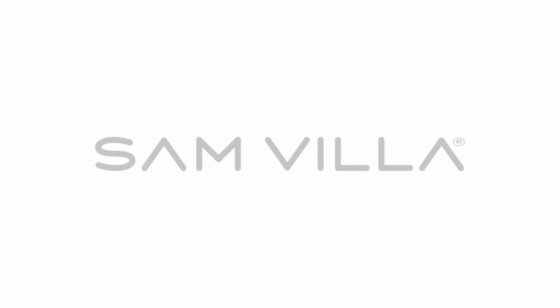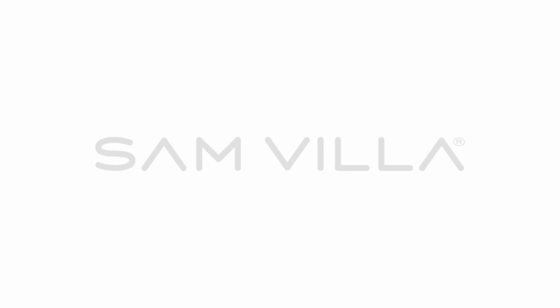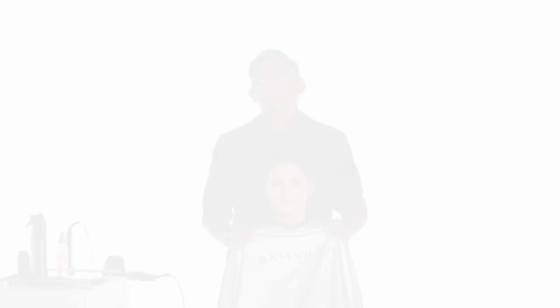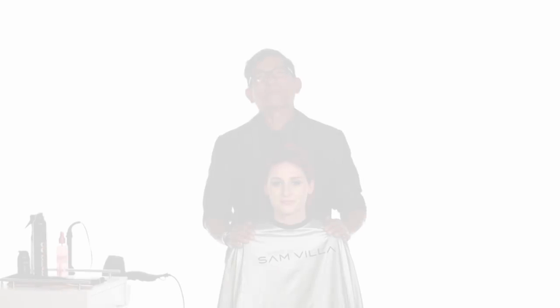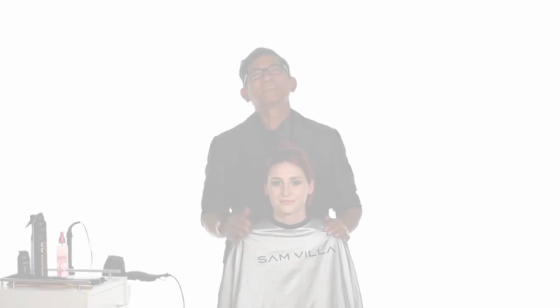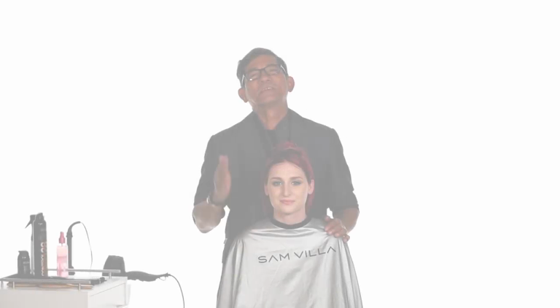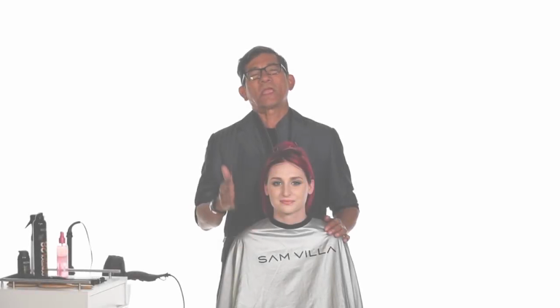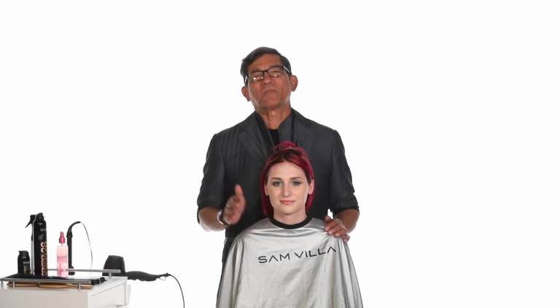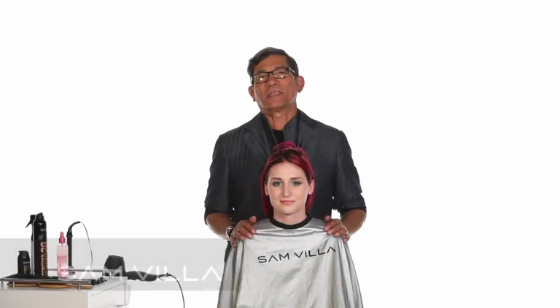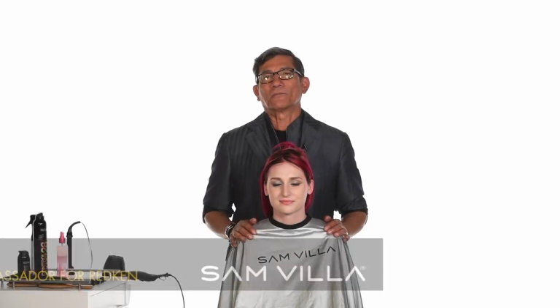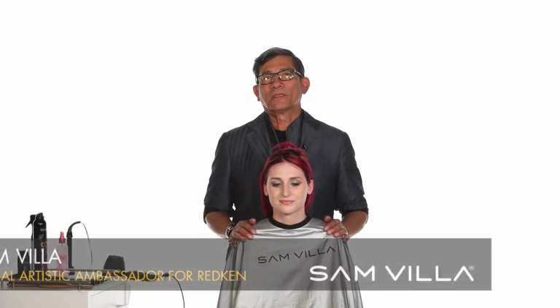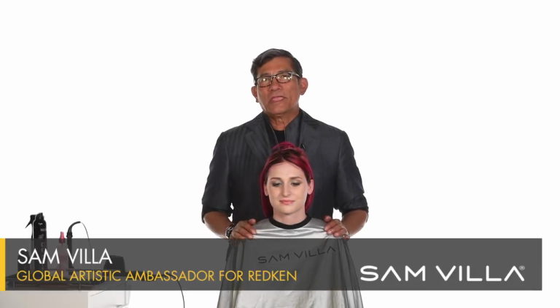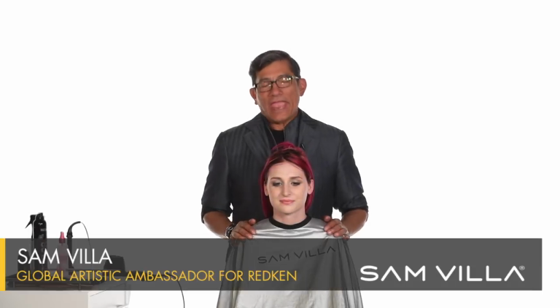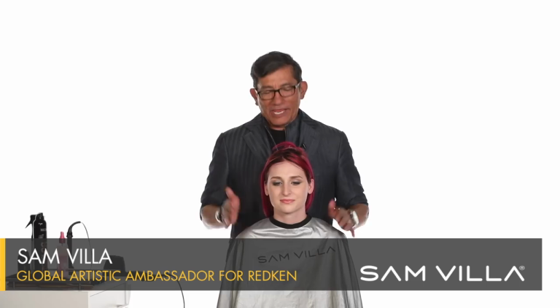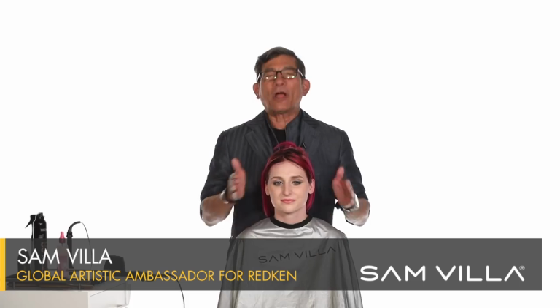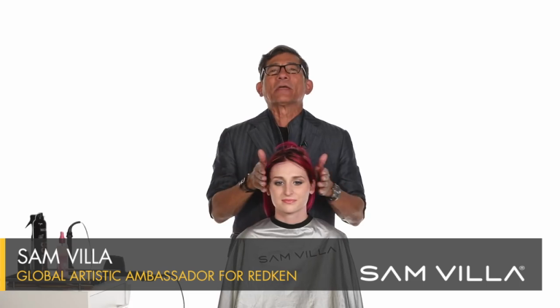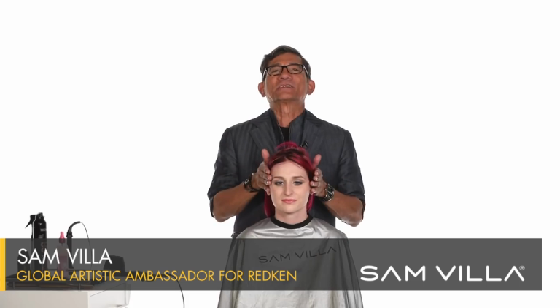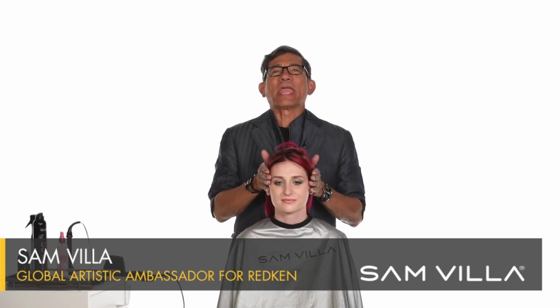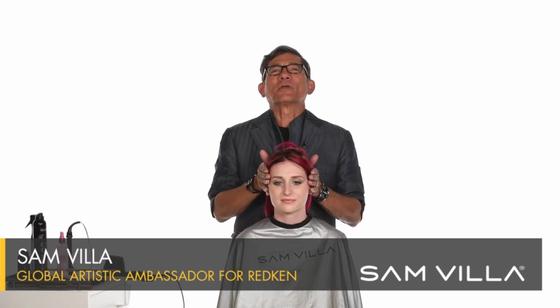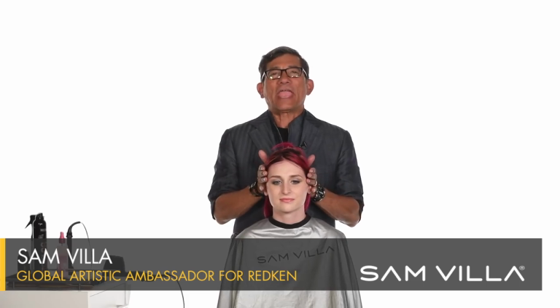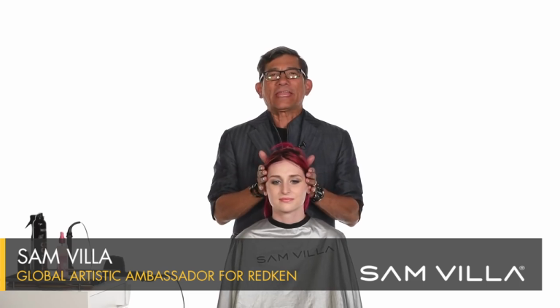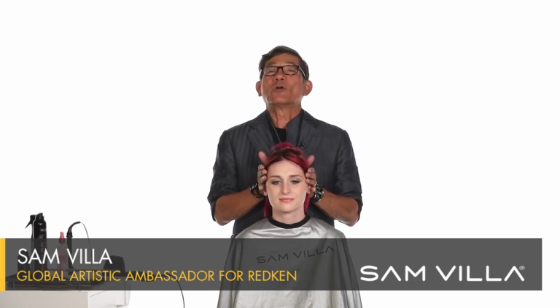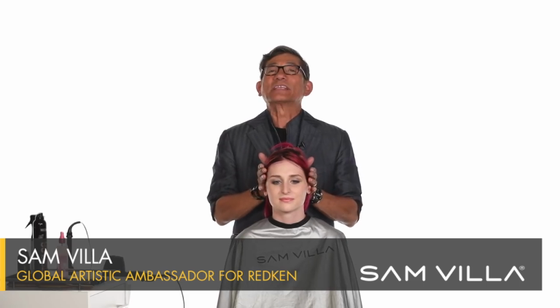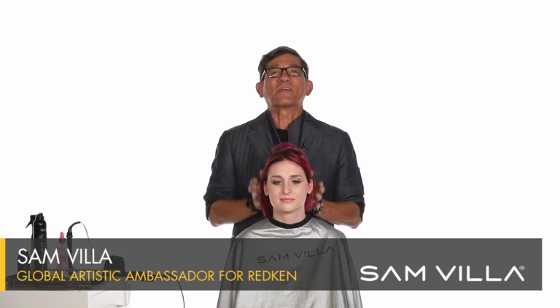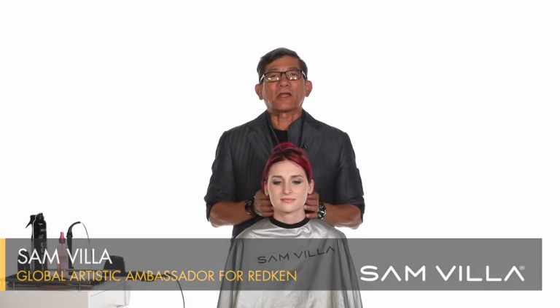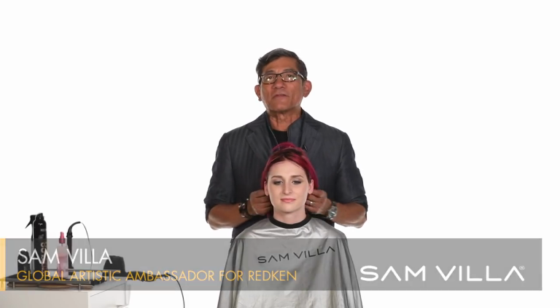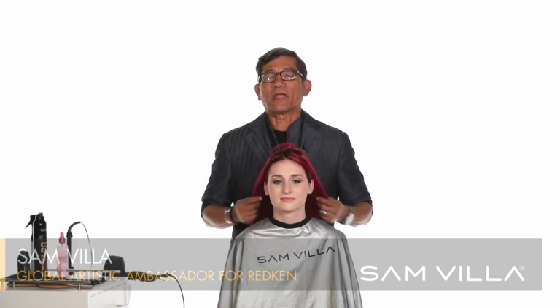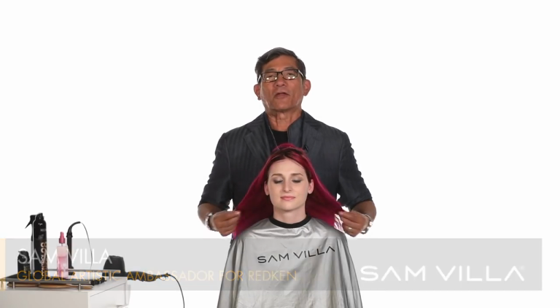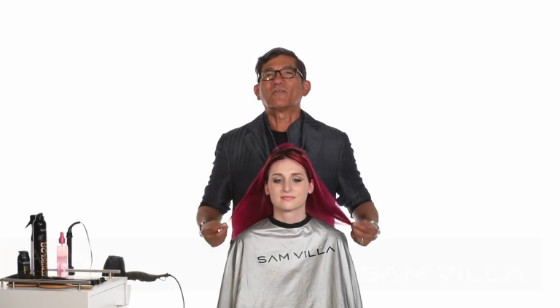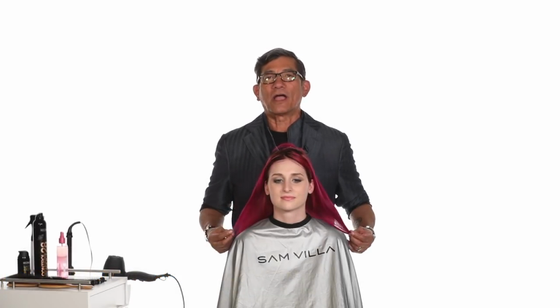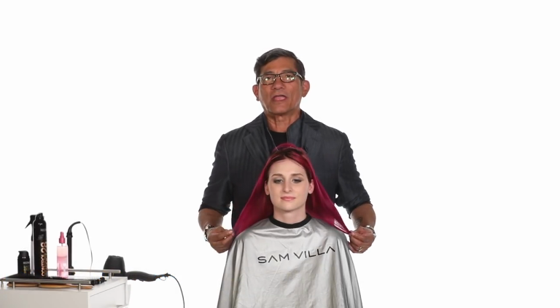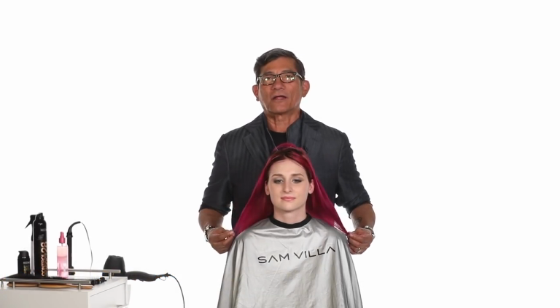Hi, my friends. Sam Villa here. And here I am today with Katie, who has very, very fine hair.